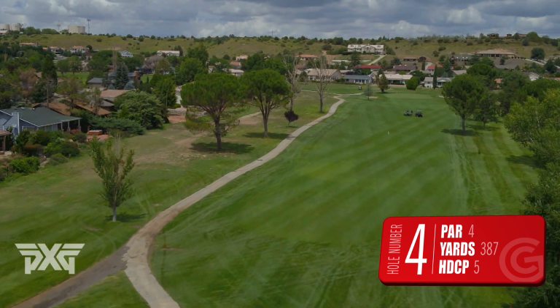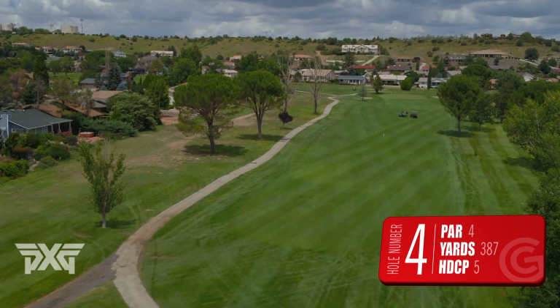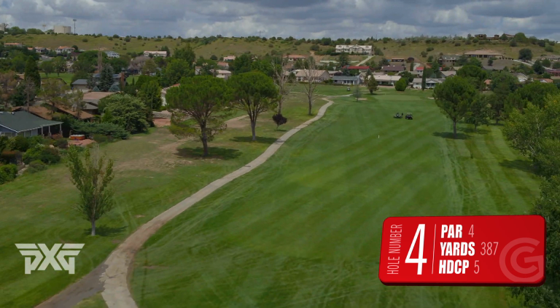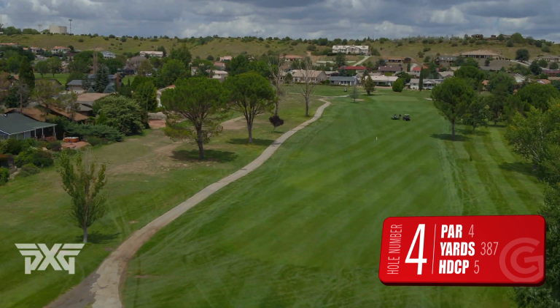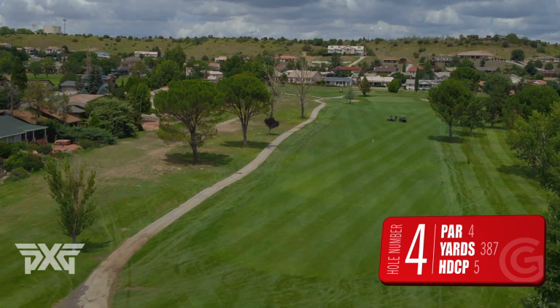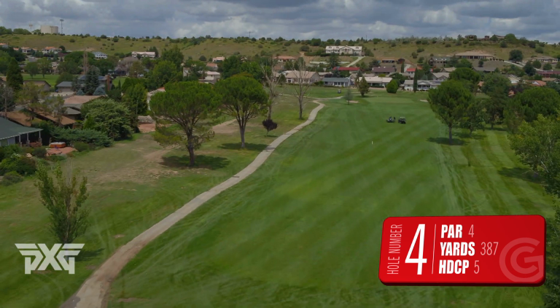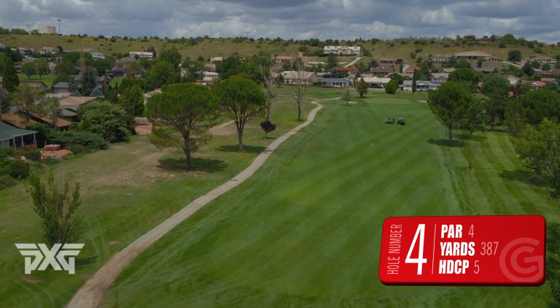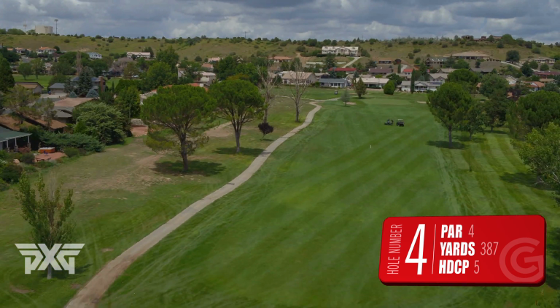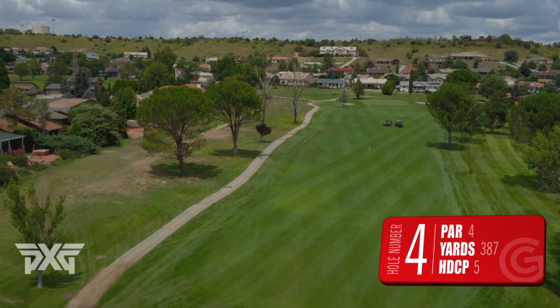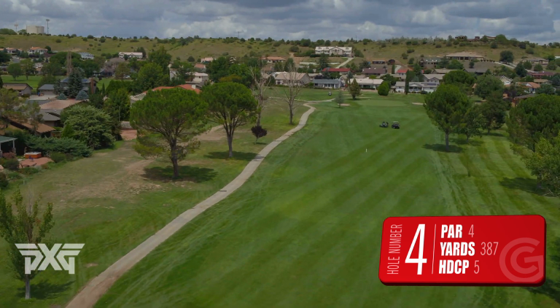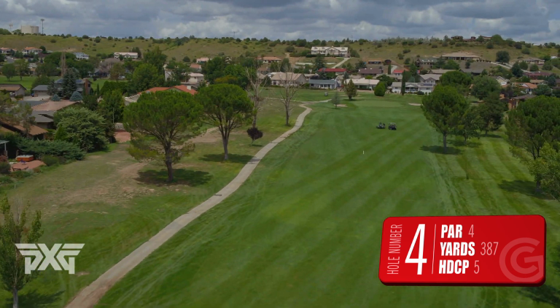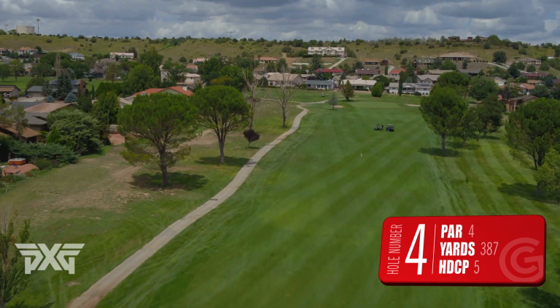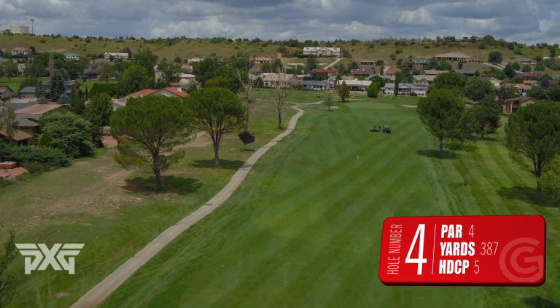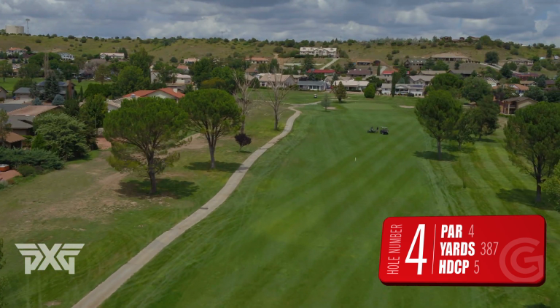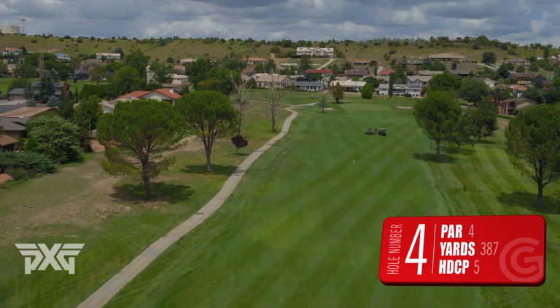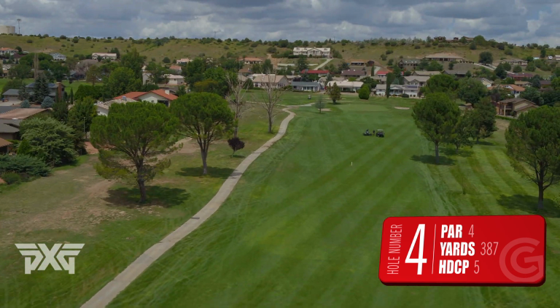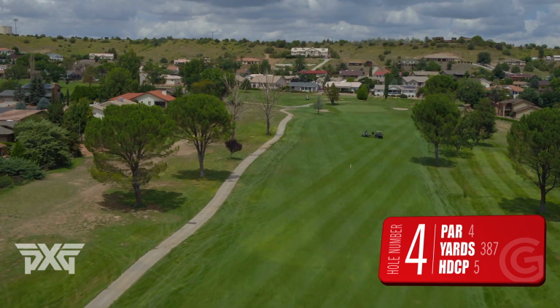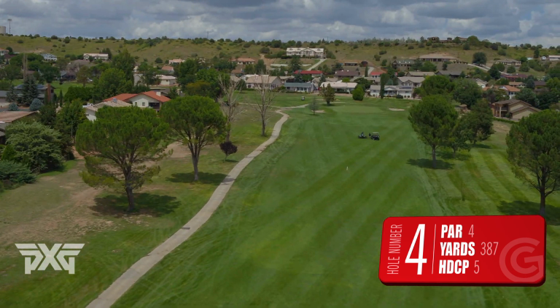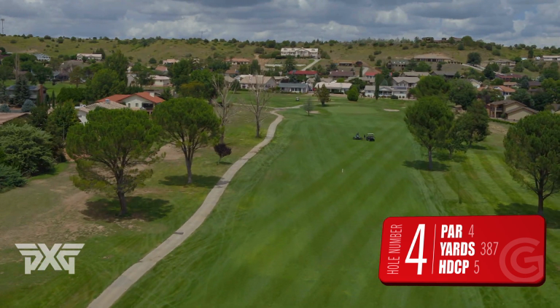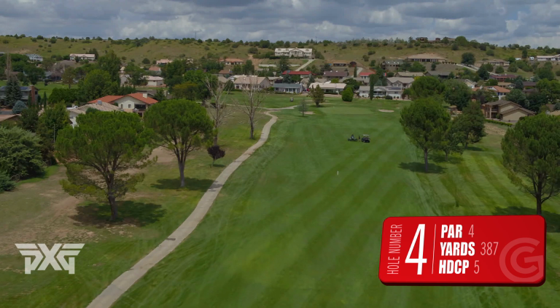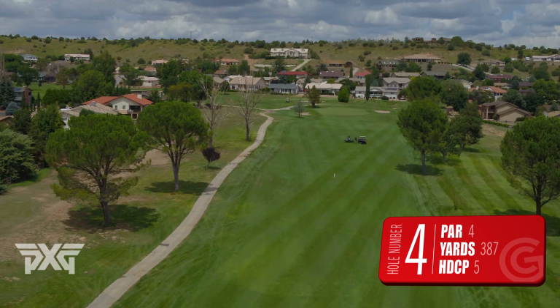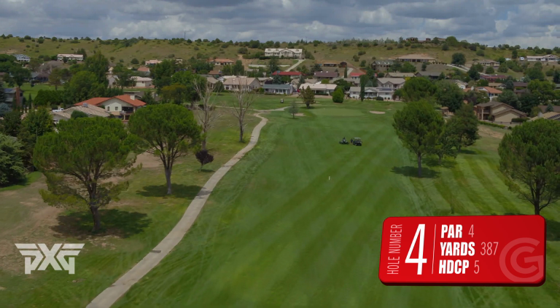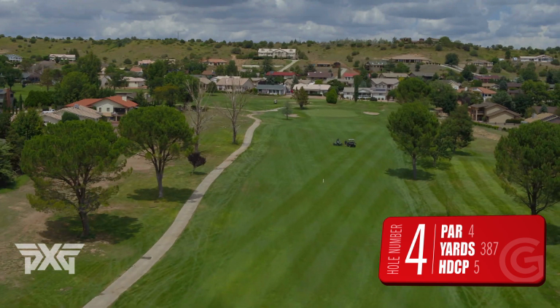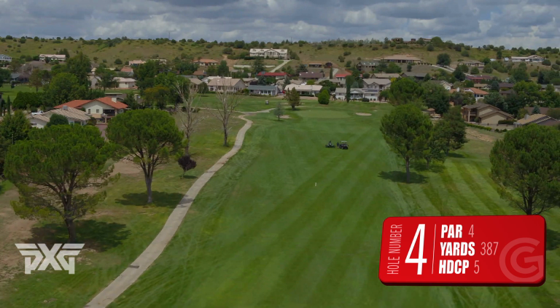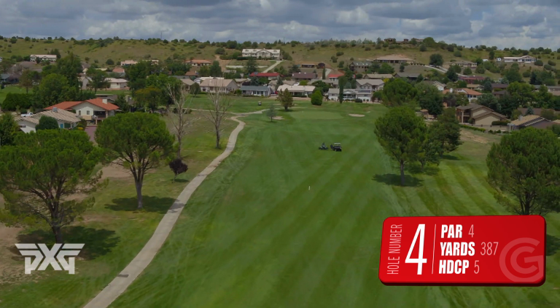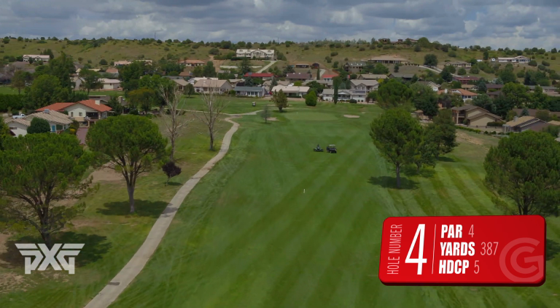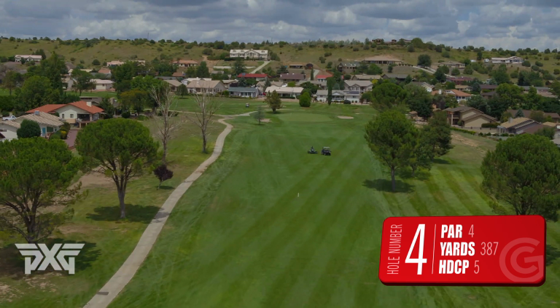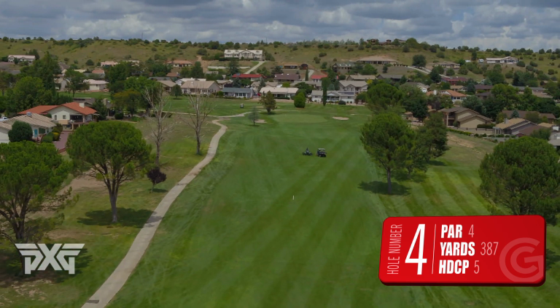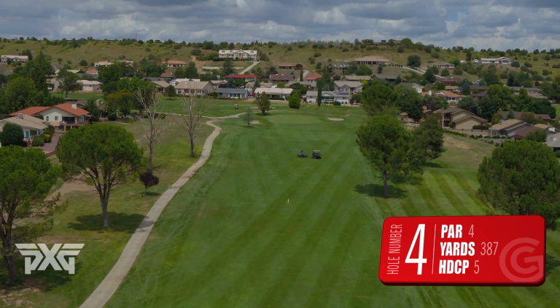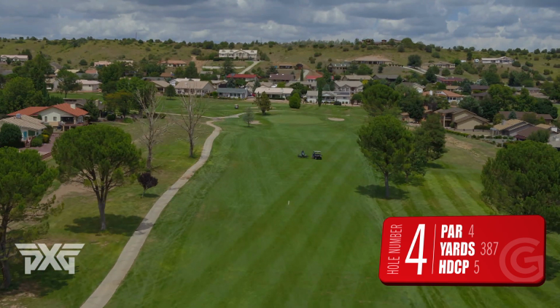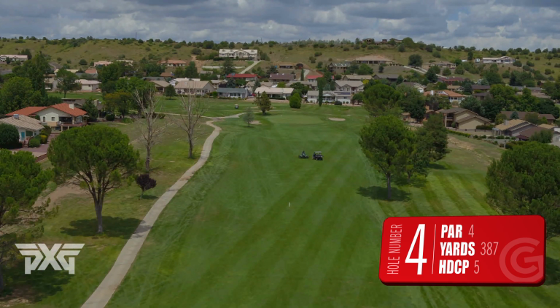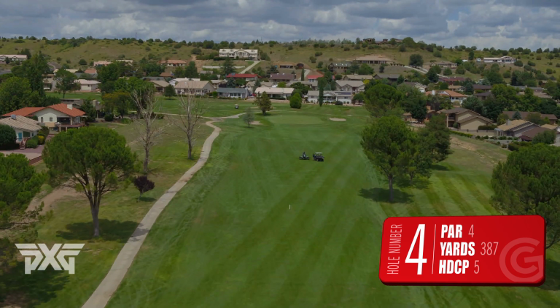This green though is huge with lots of undulation, so picking the right club on your approach is going to be really important.